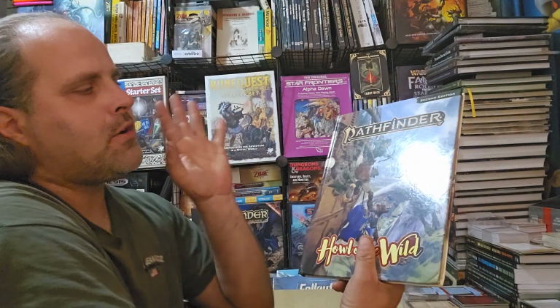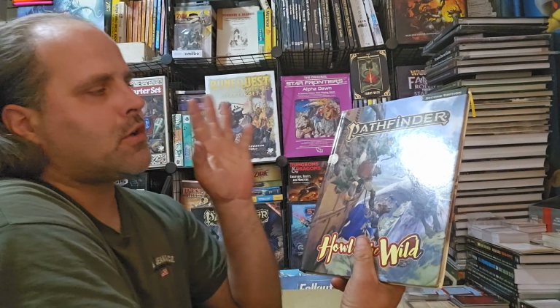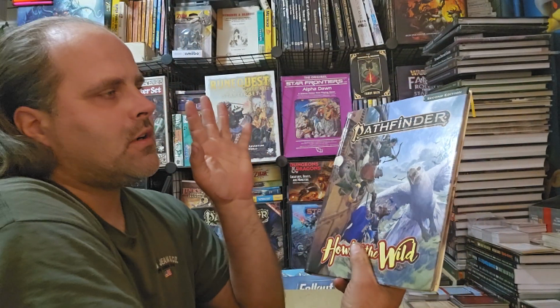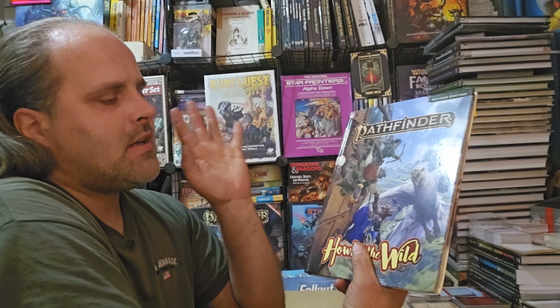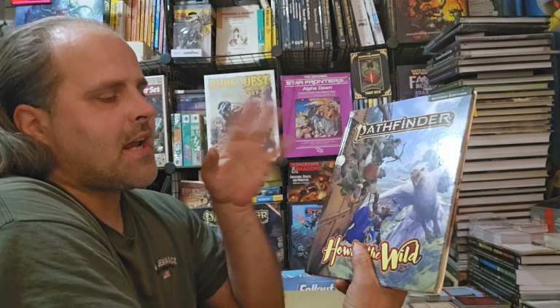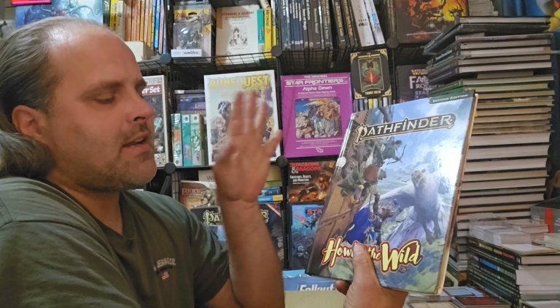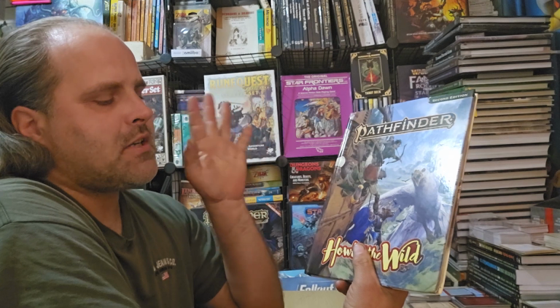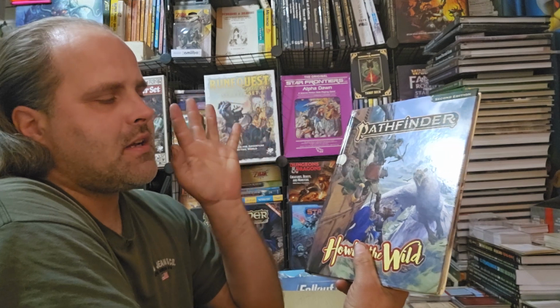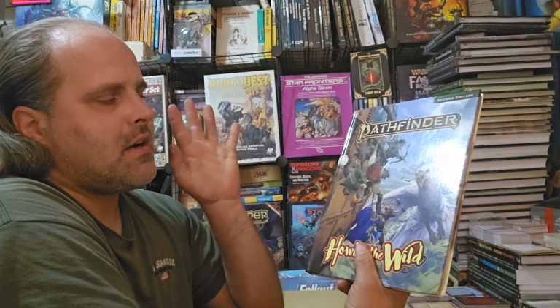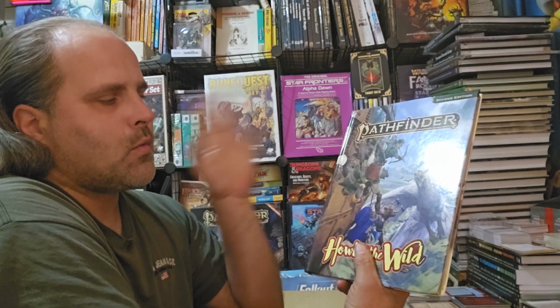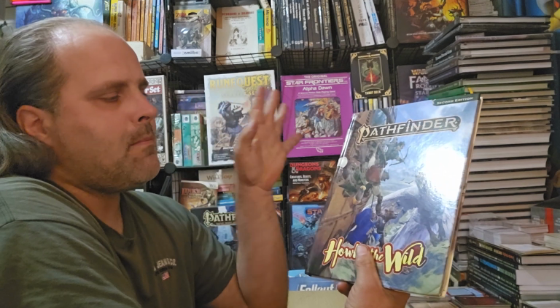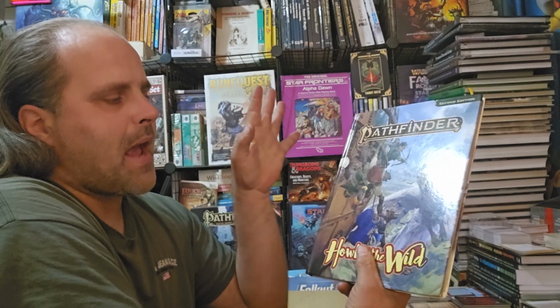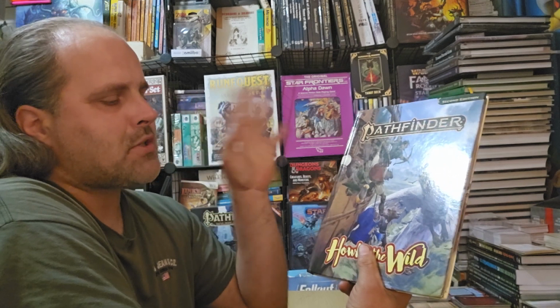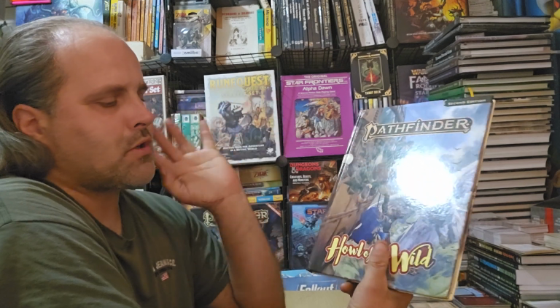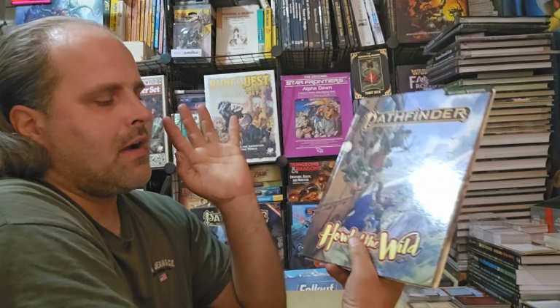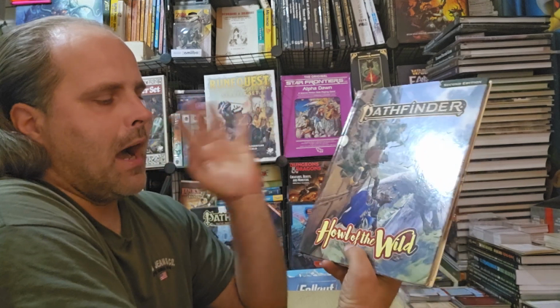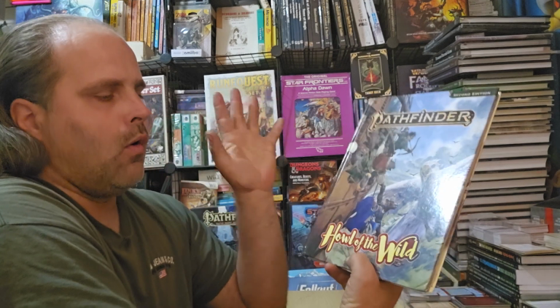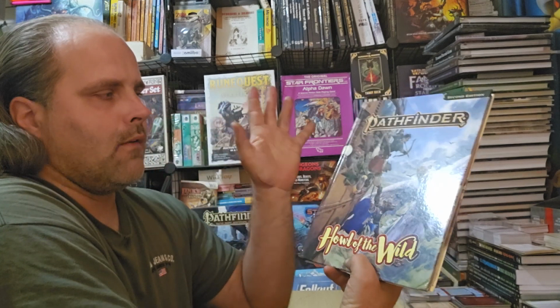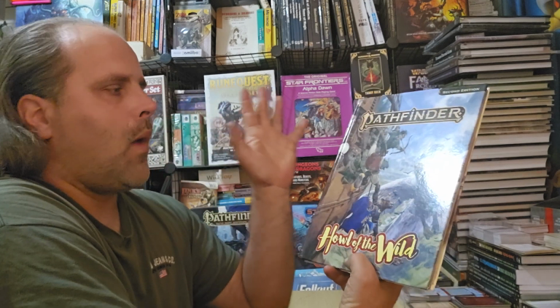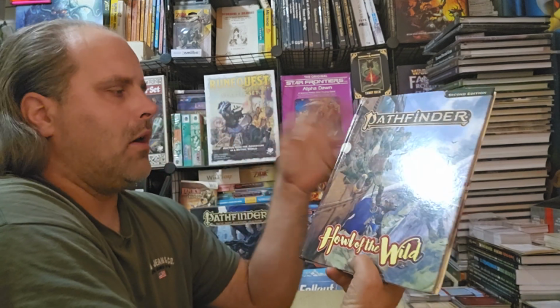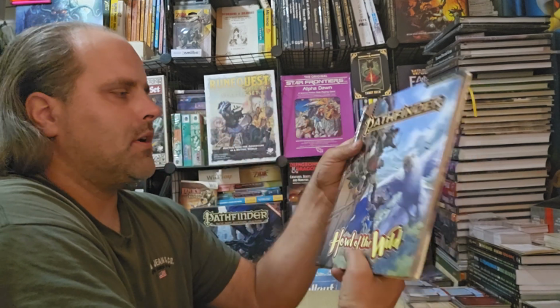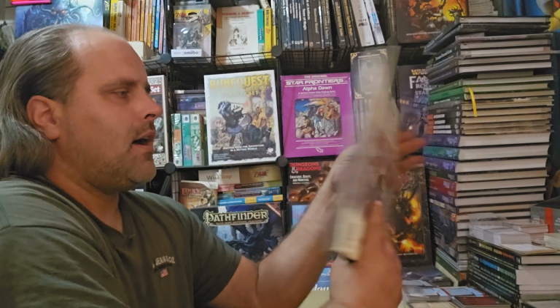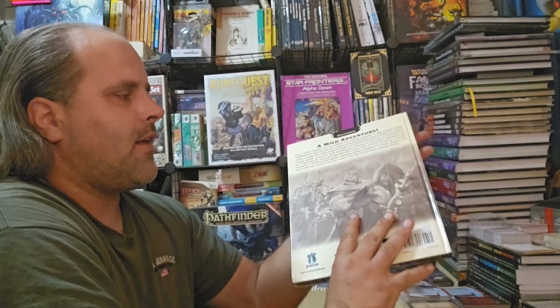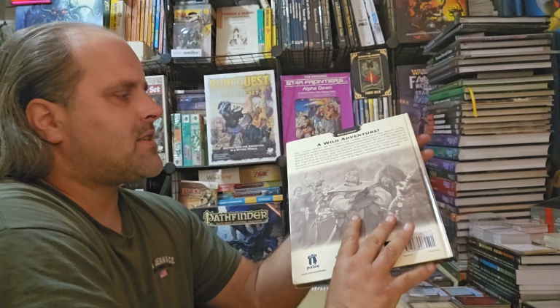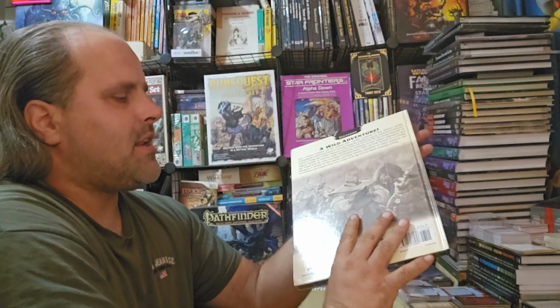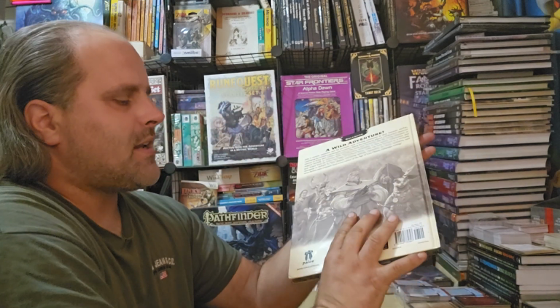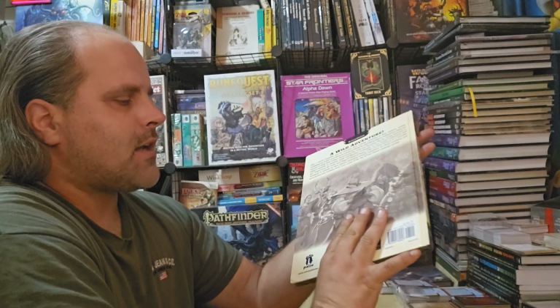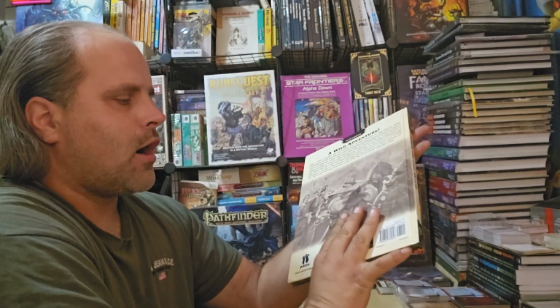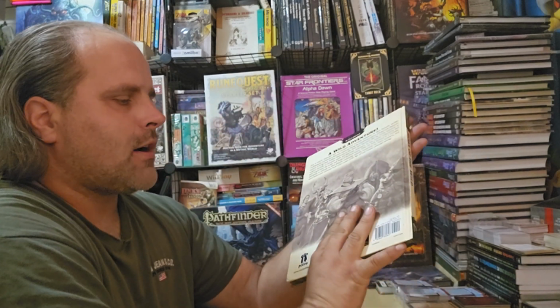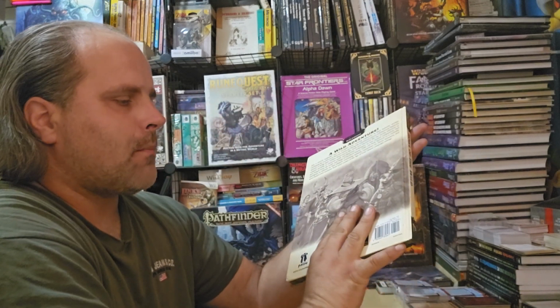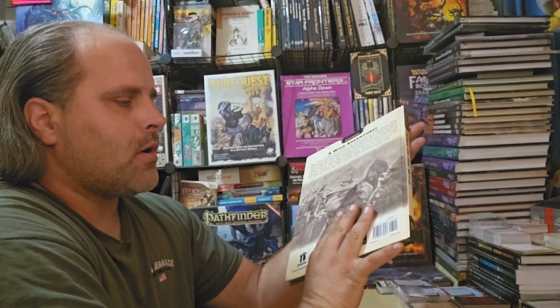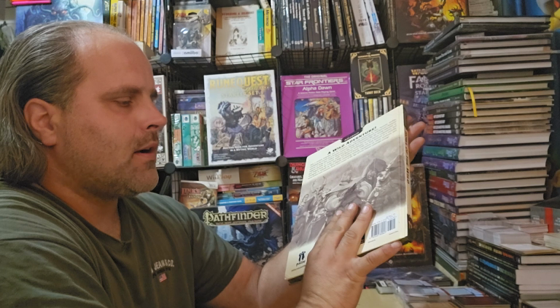Pathfinder 2nd Edition Remaster: Howl of the Wild. This is a nice hardcover book.